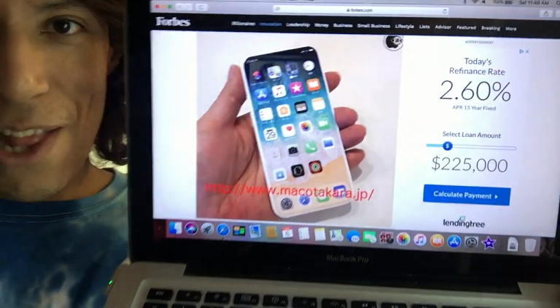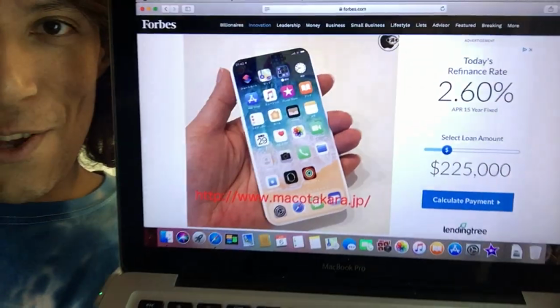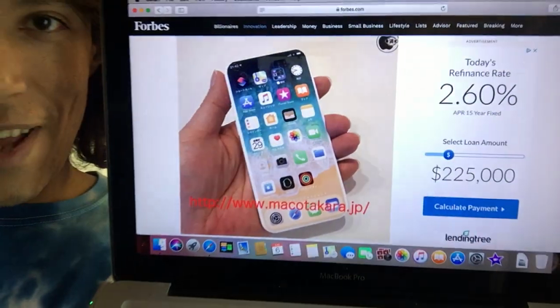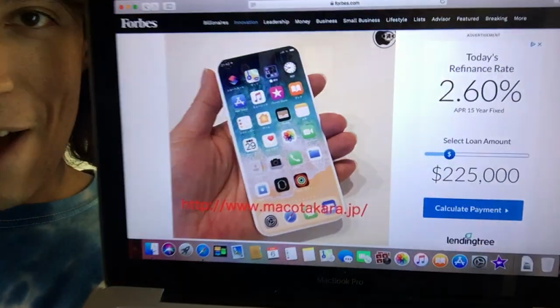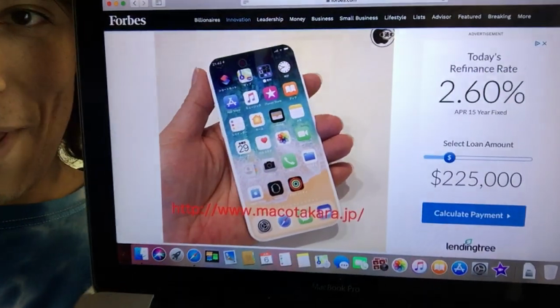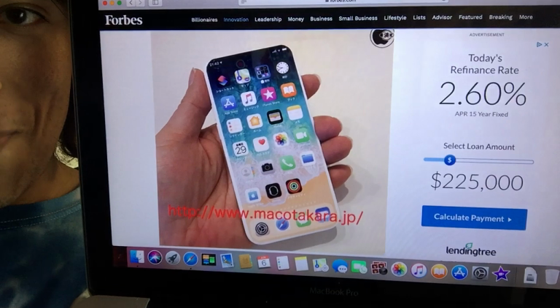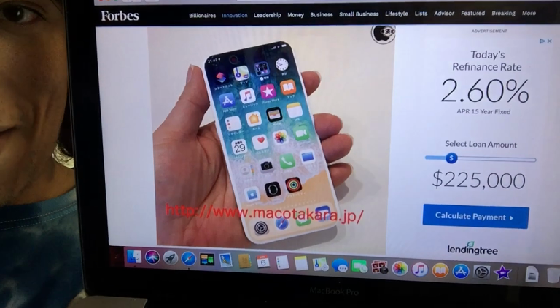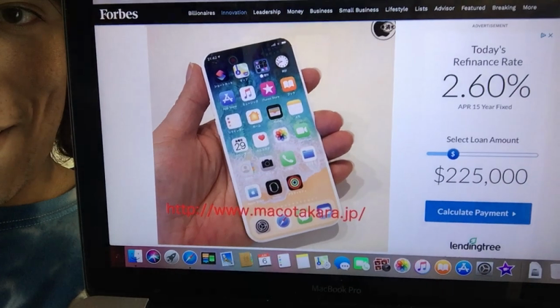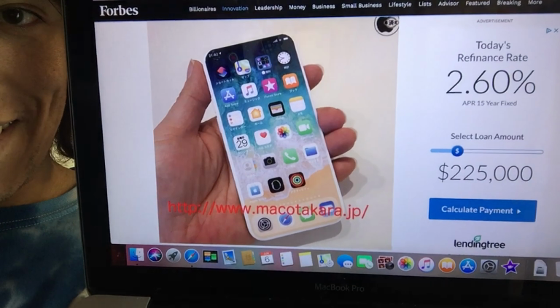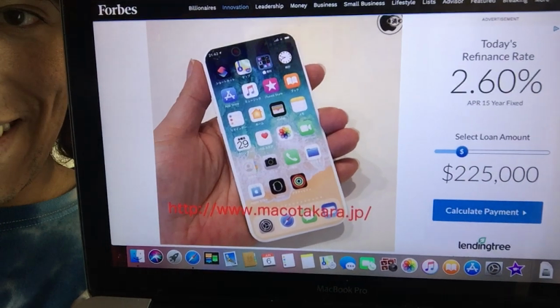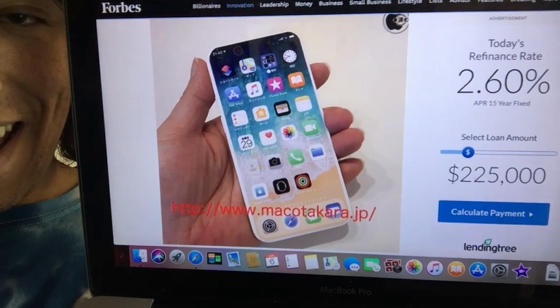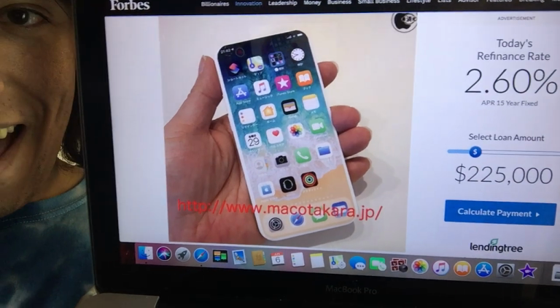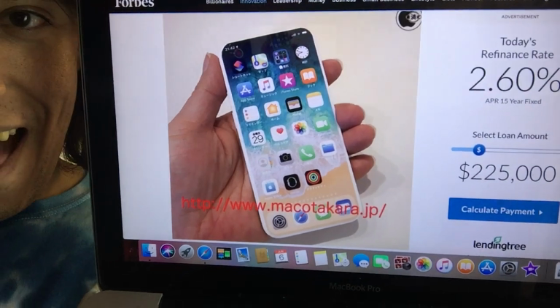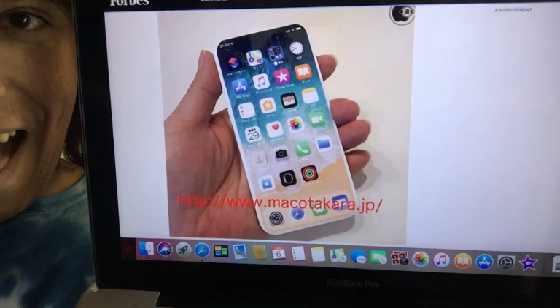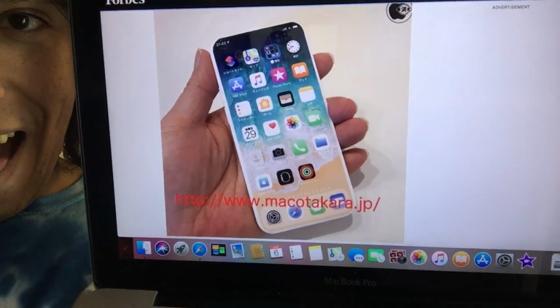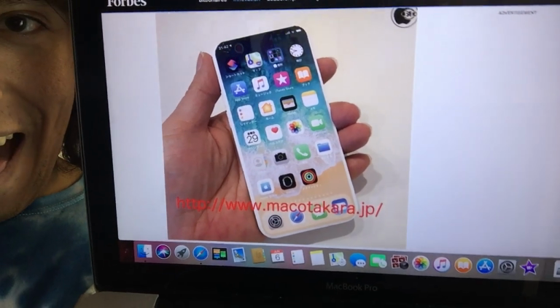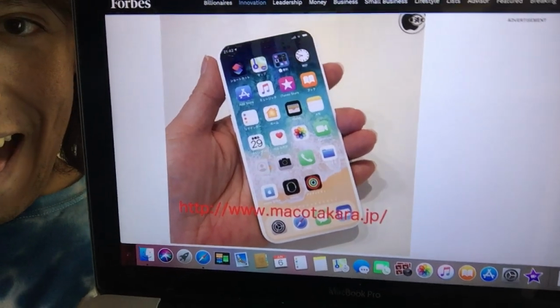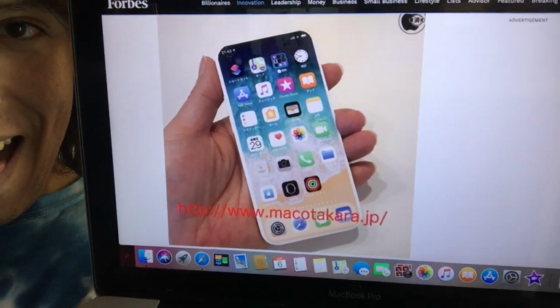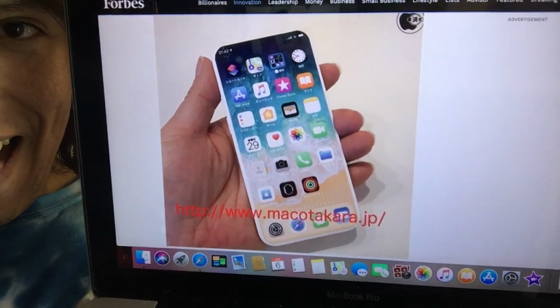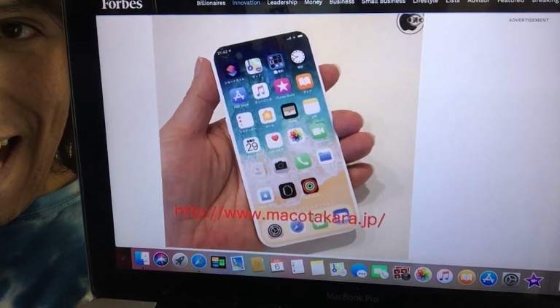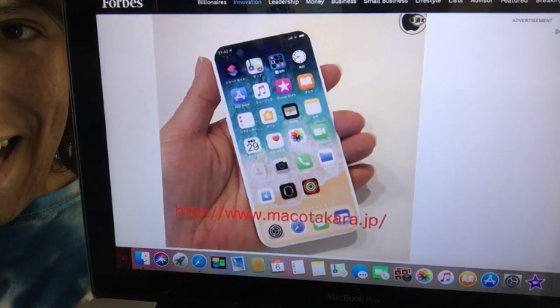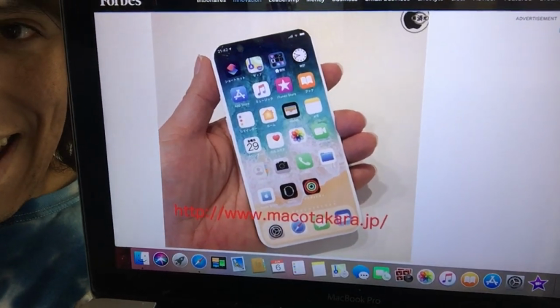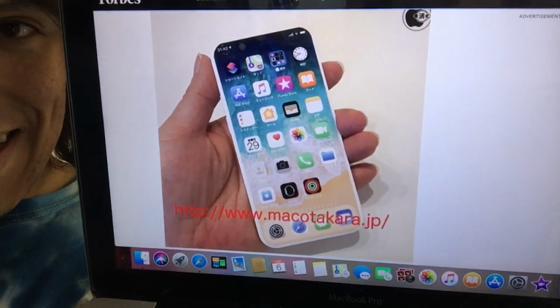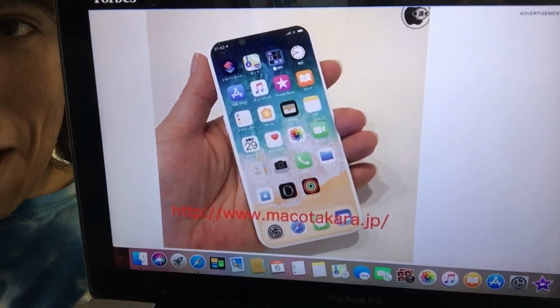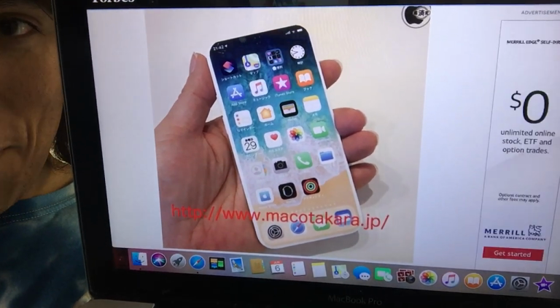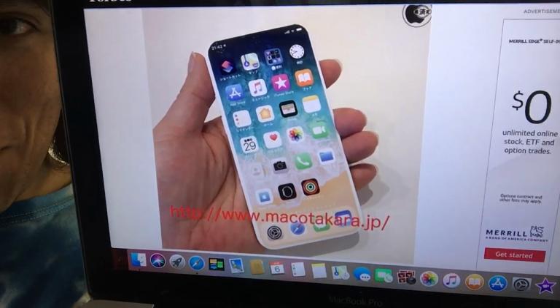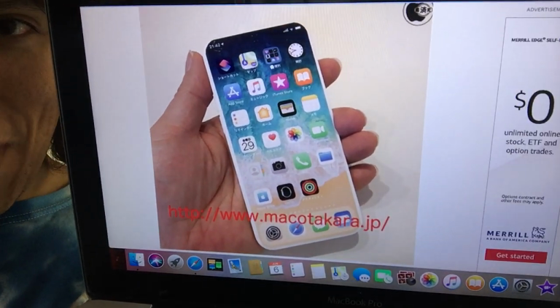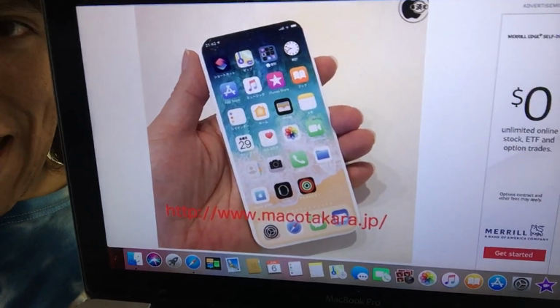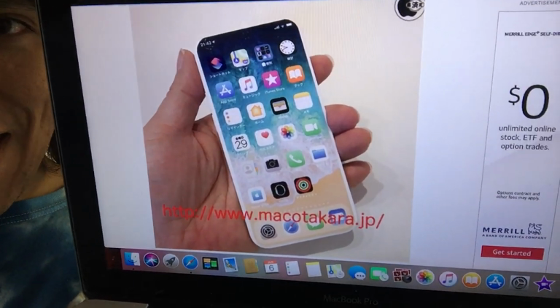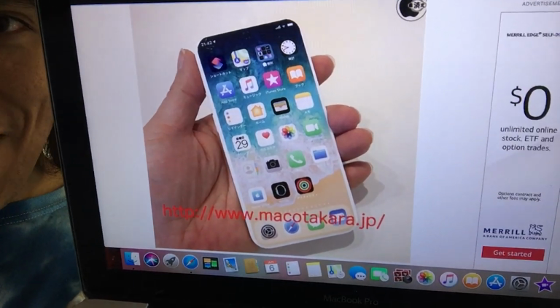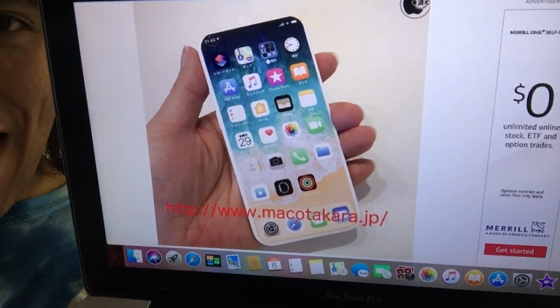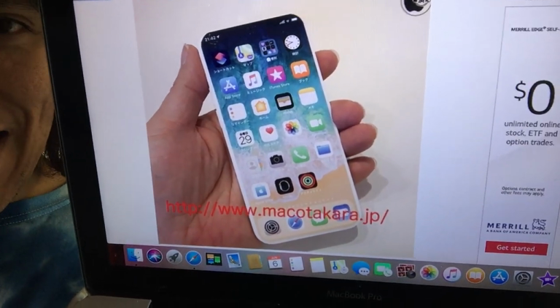Look how cute that looks. Isn't that pretty, you guys?